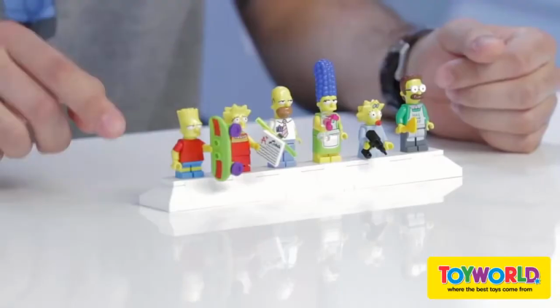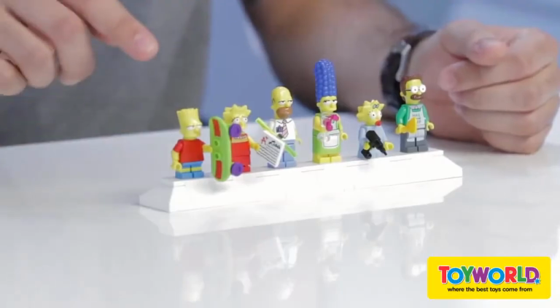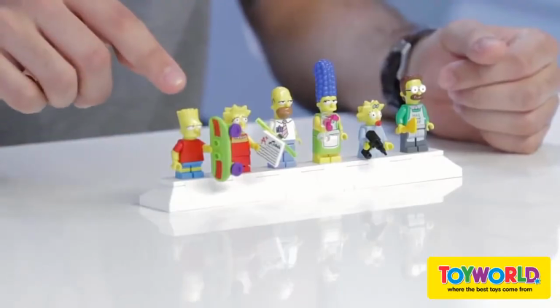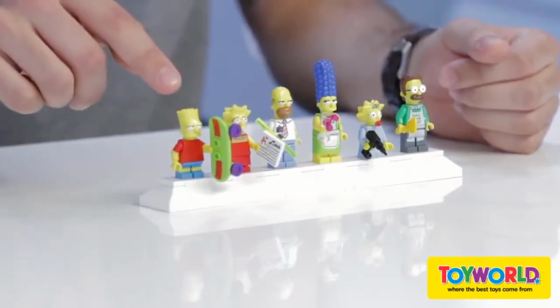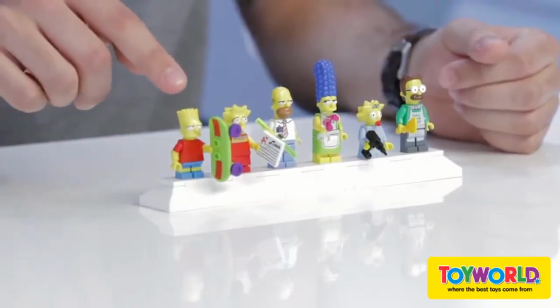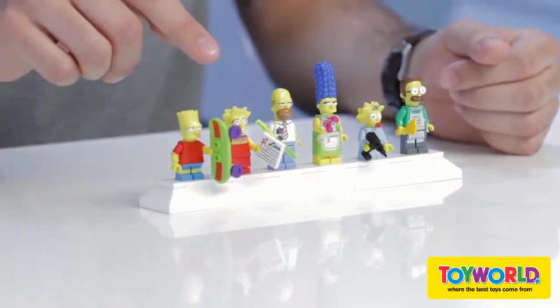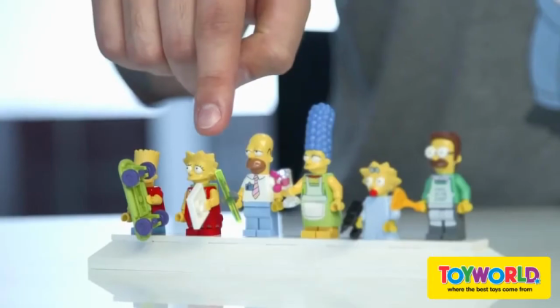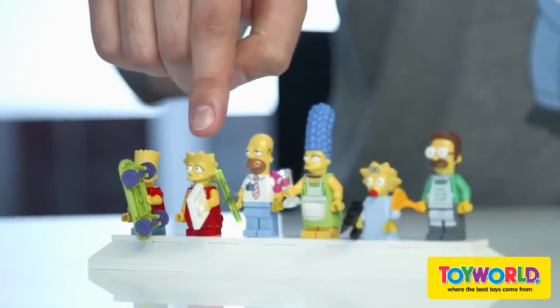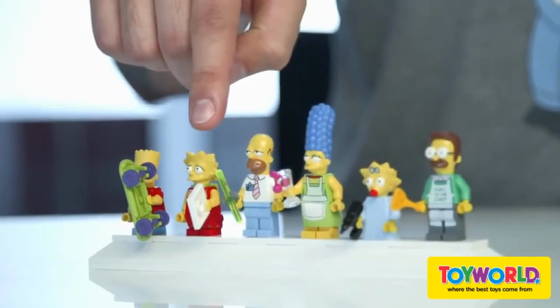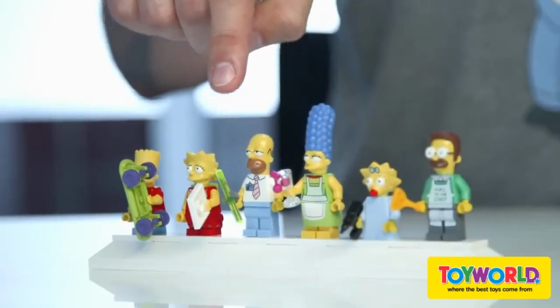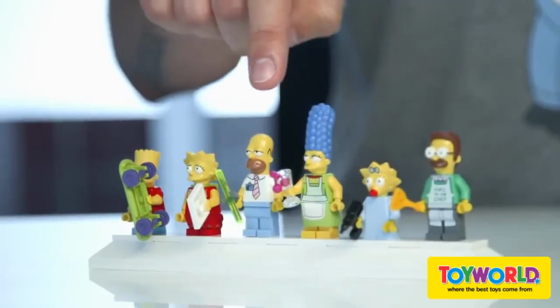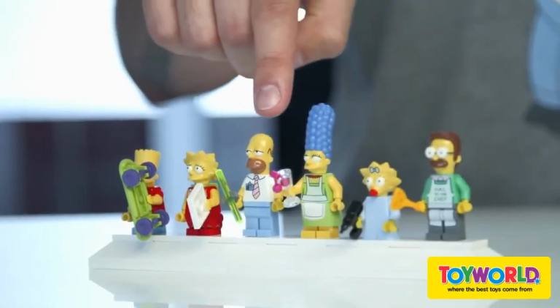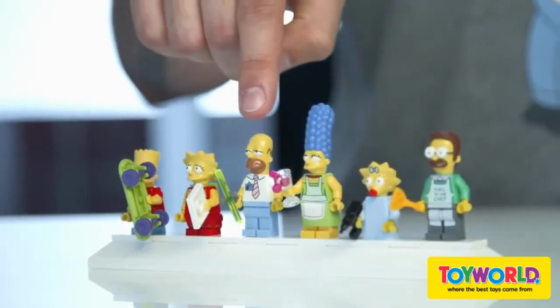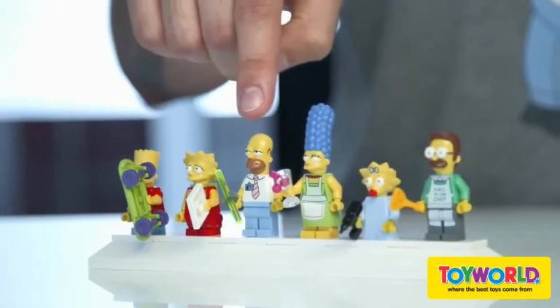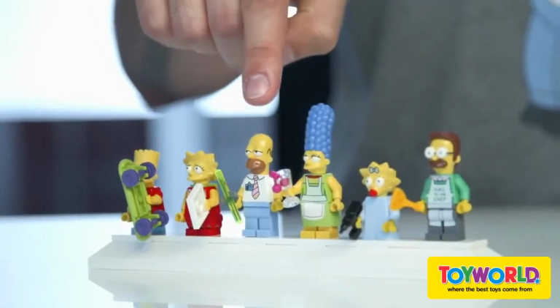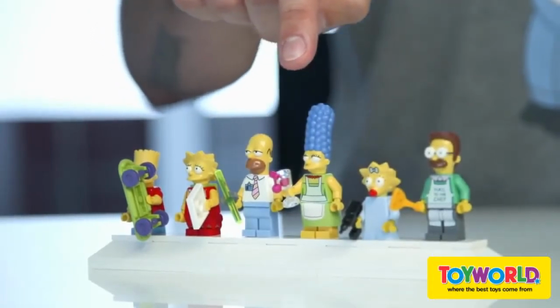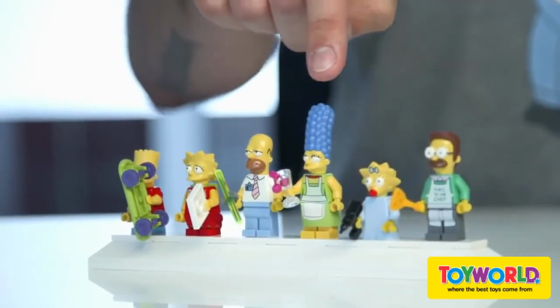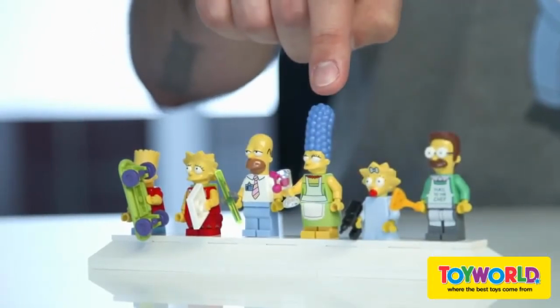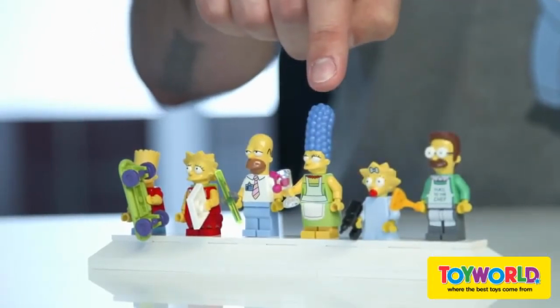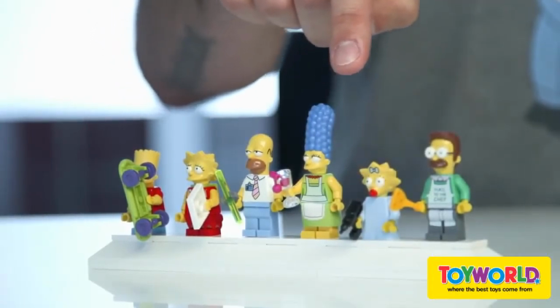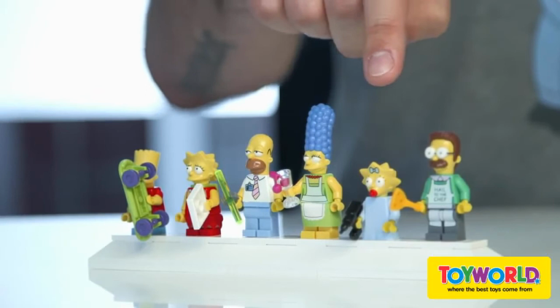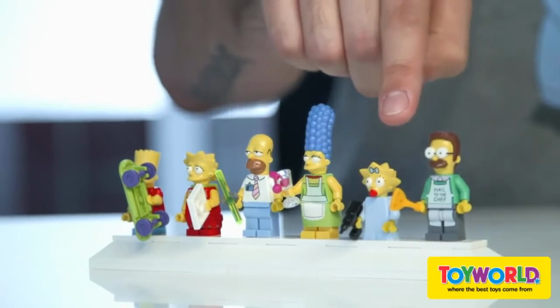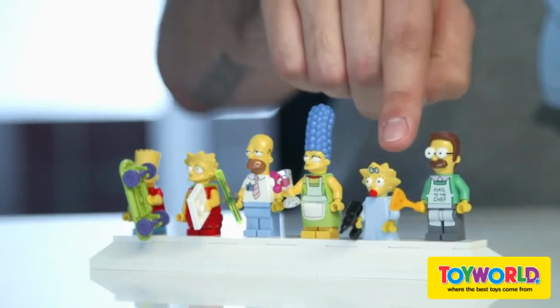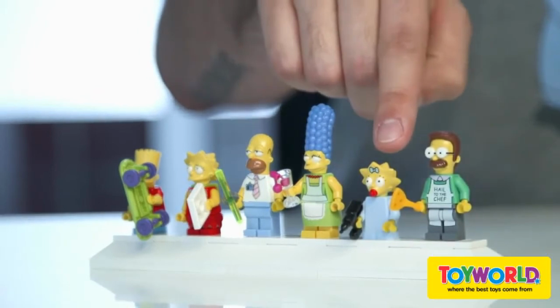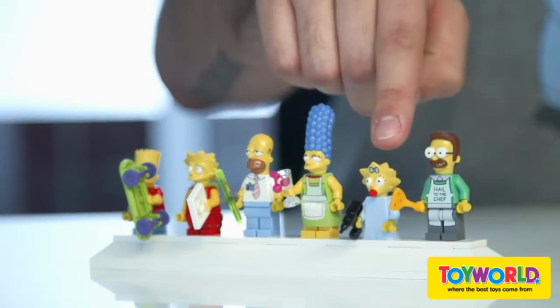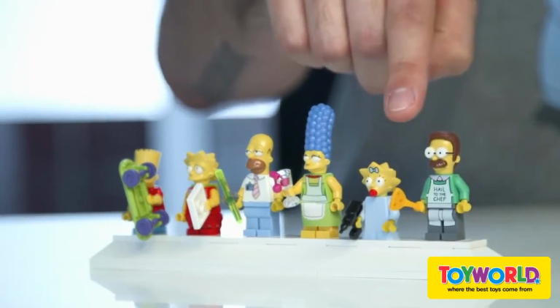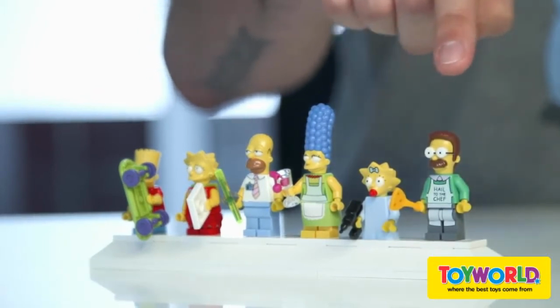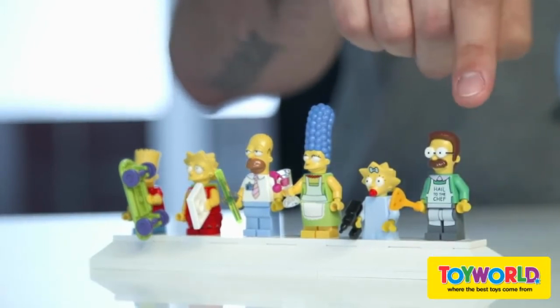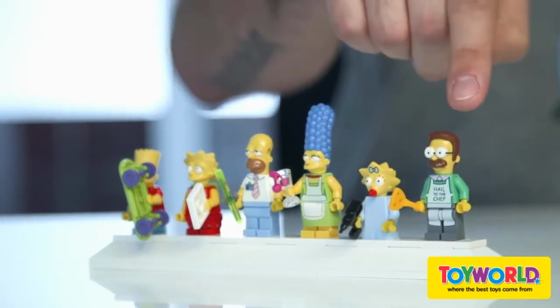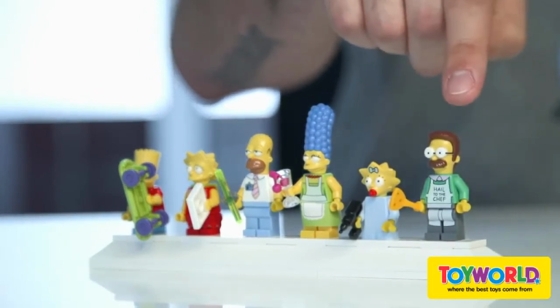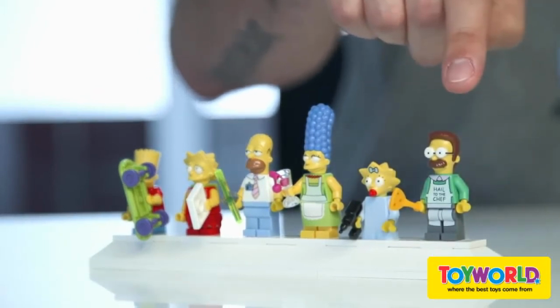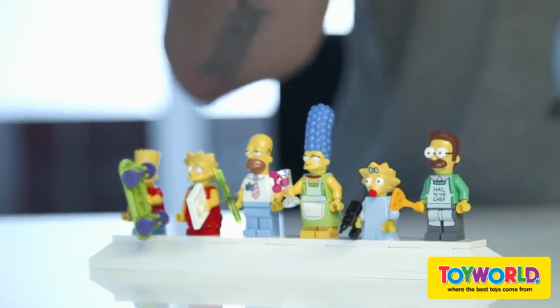We have Bart, Lisa, Homer, Marge, Maggie, and the neighbor Flanders.